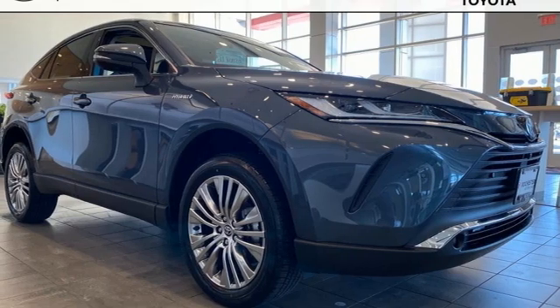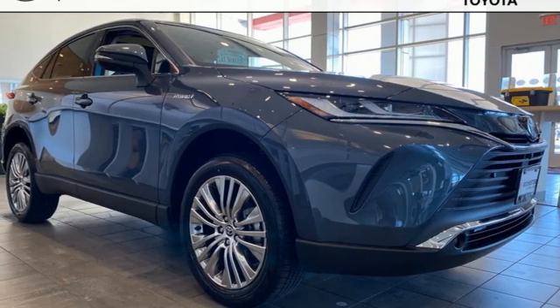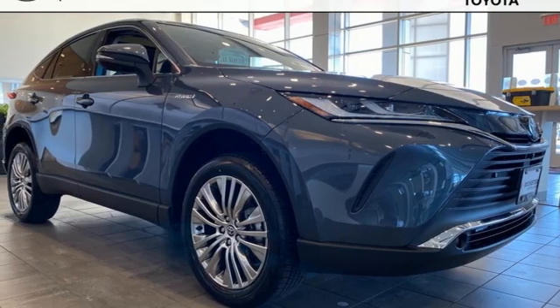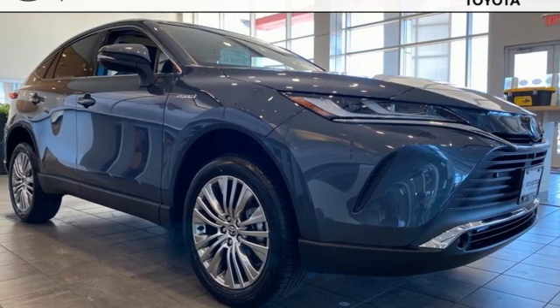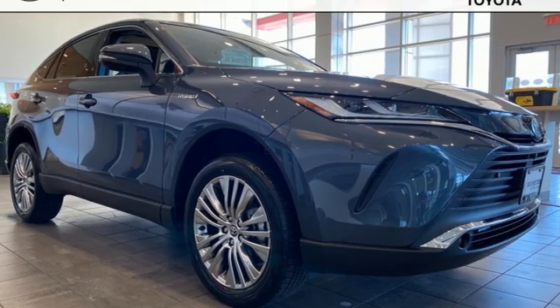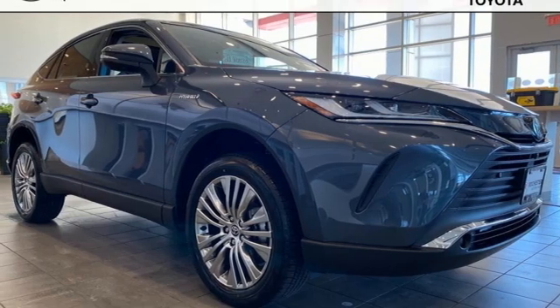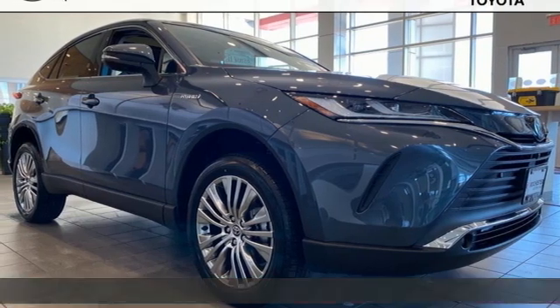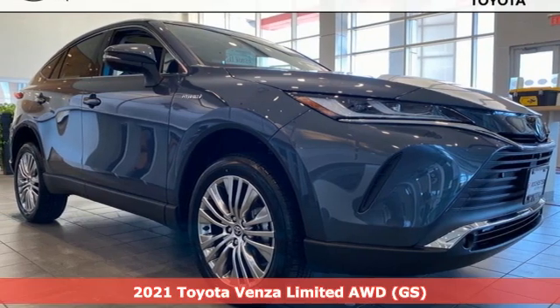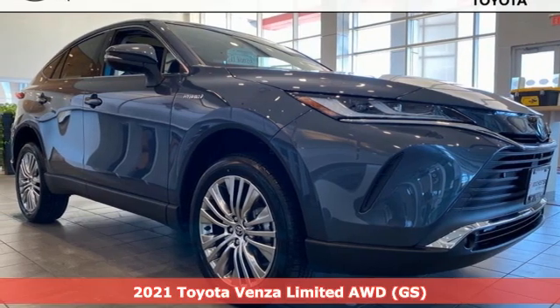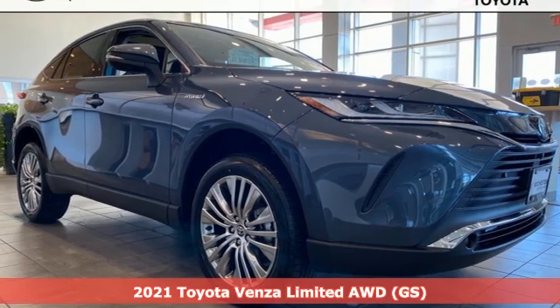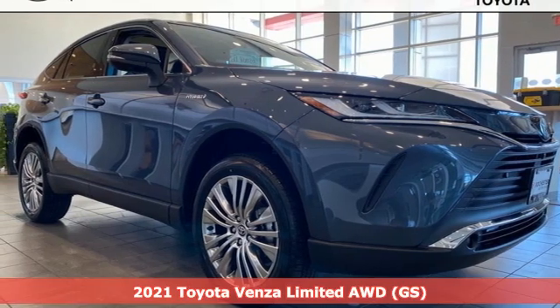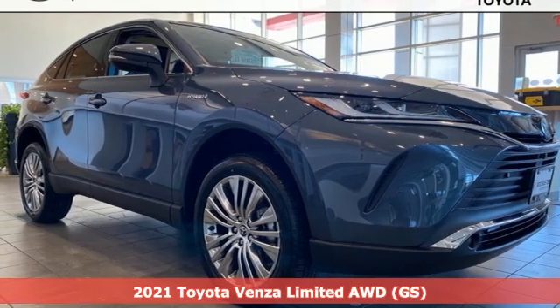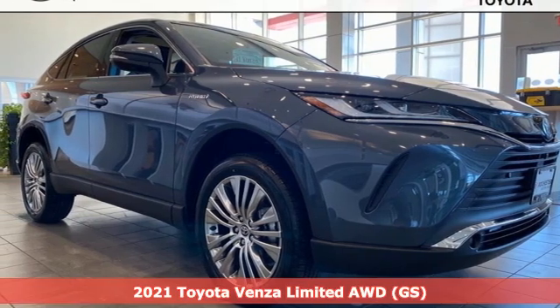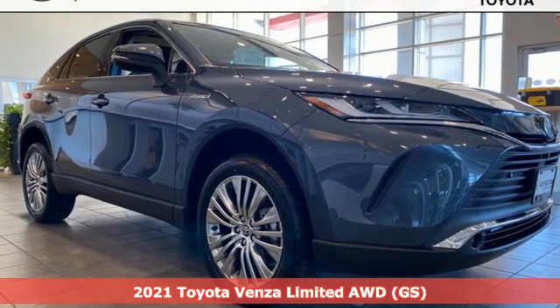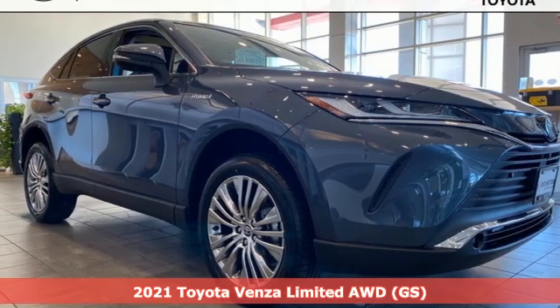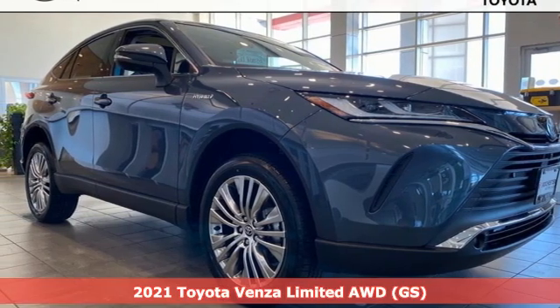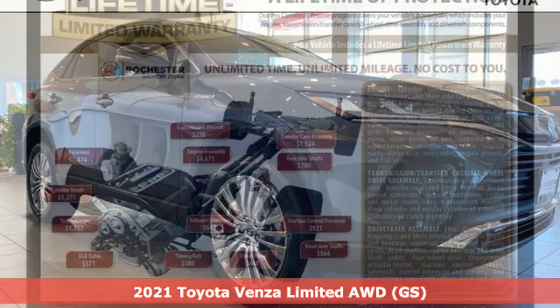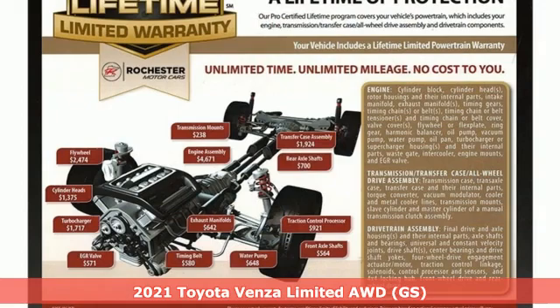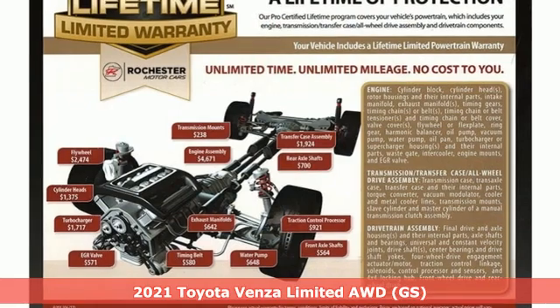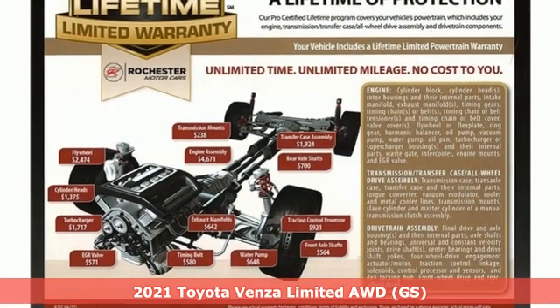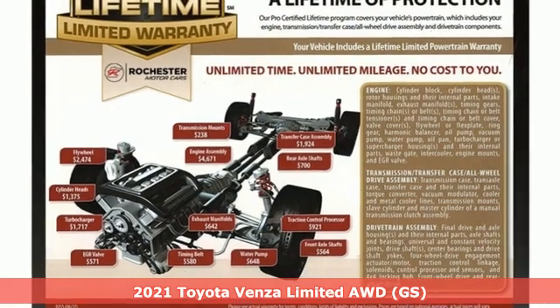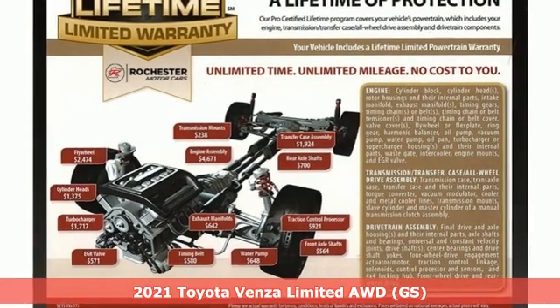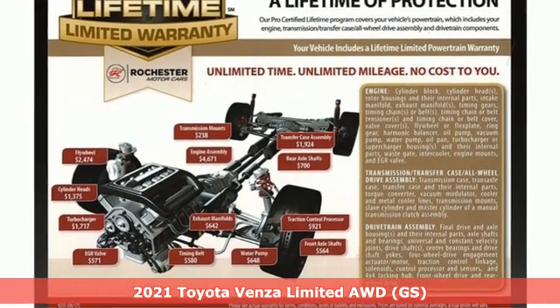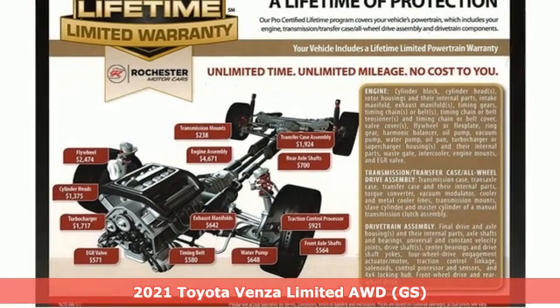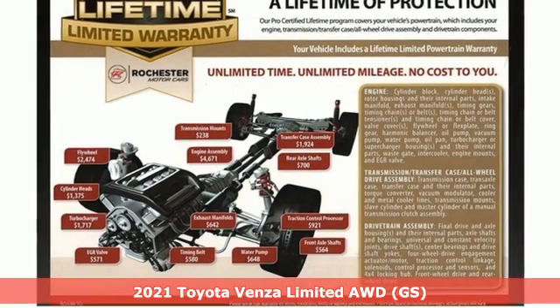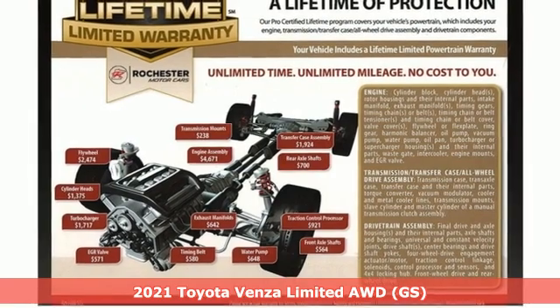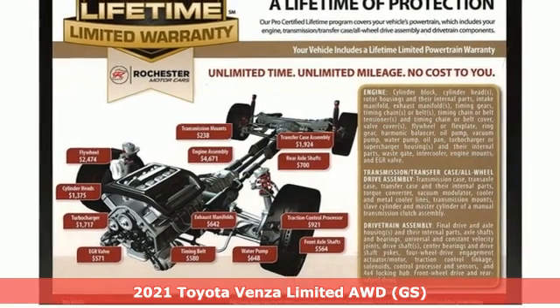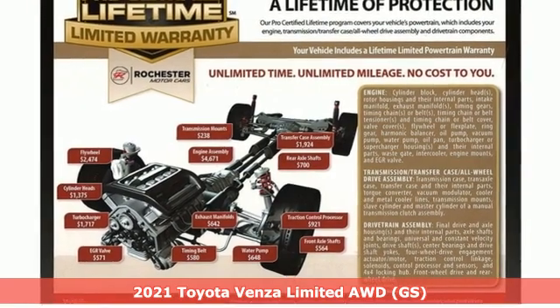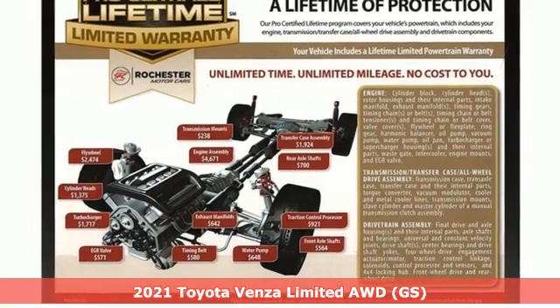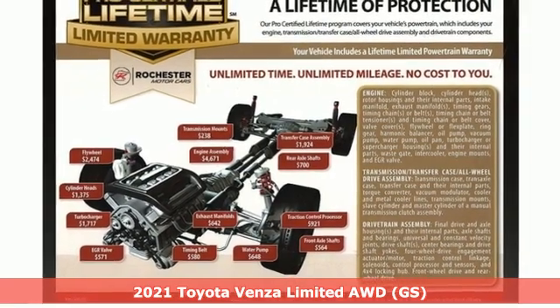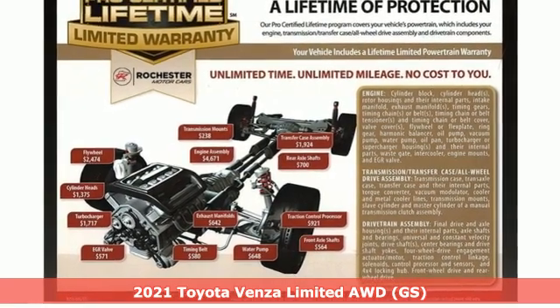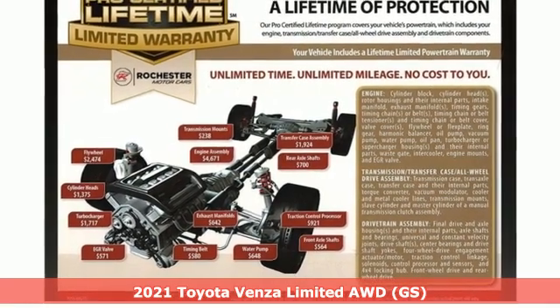Here's a new 2021 Toyota Venza. Toyota, steered by ingenuity, driven by passion.